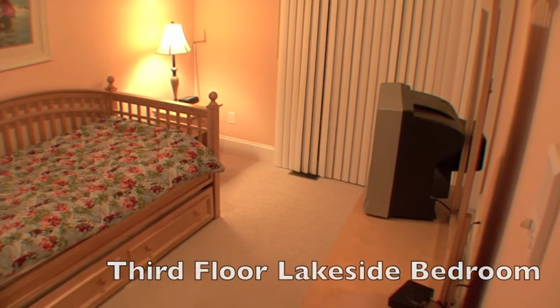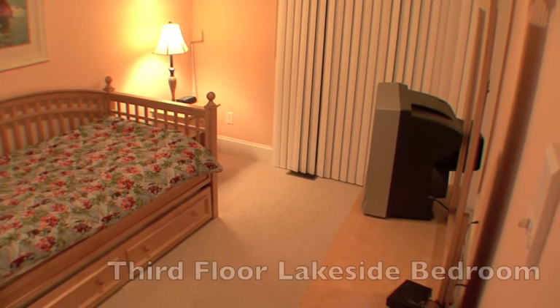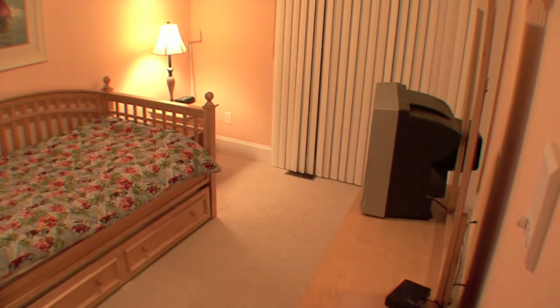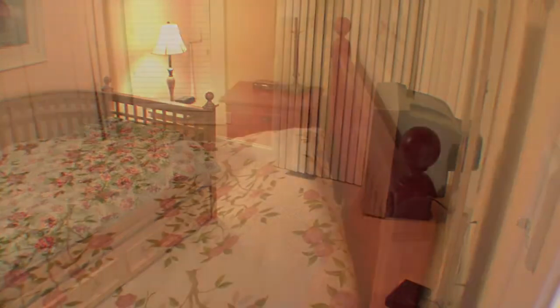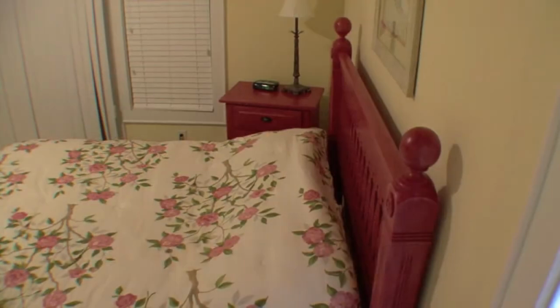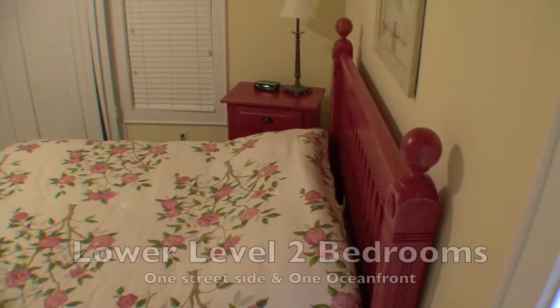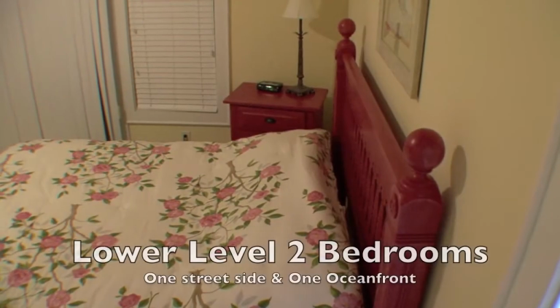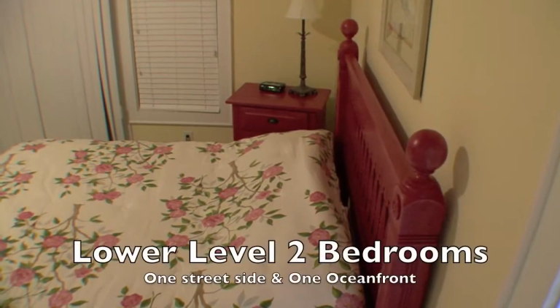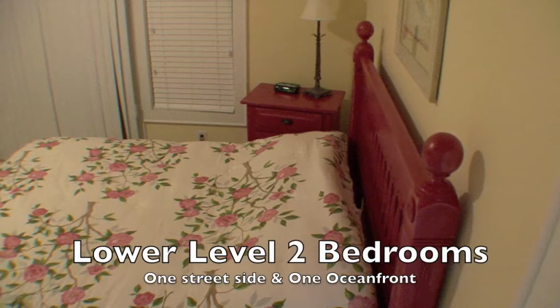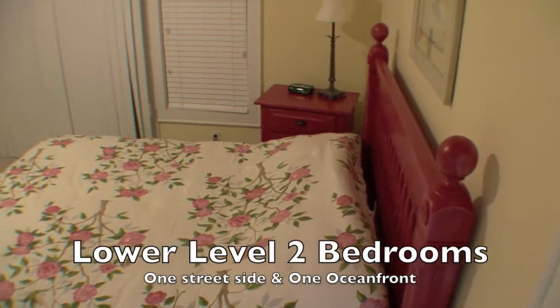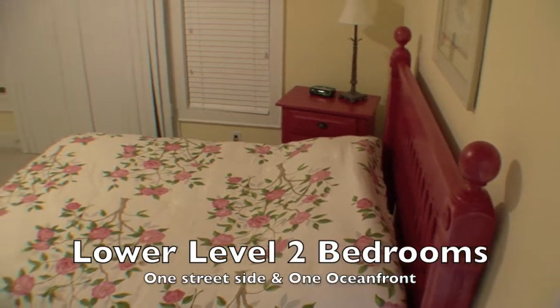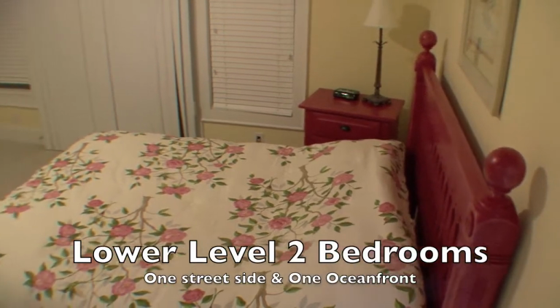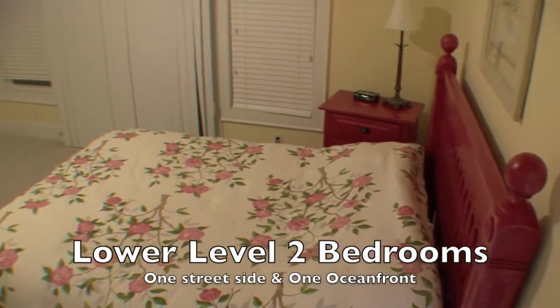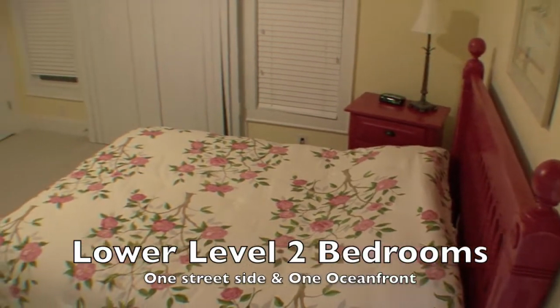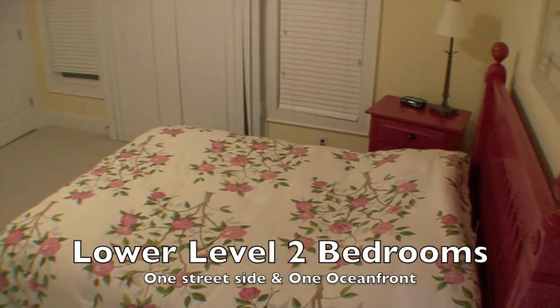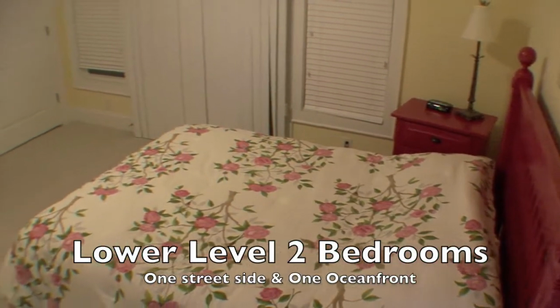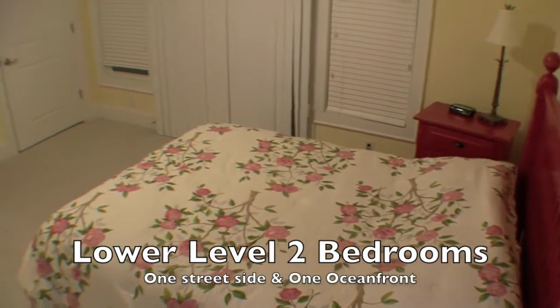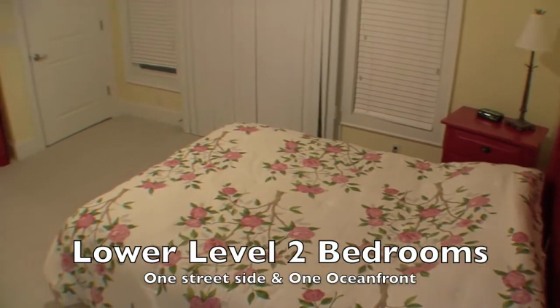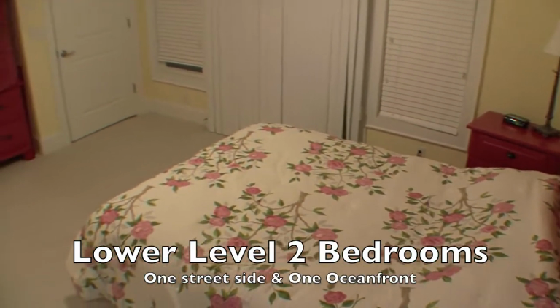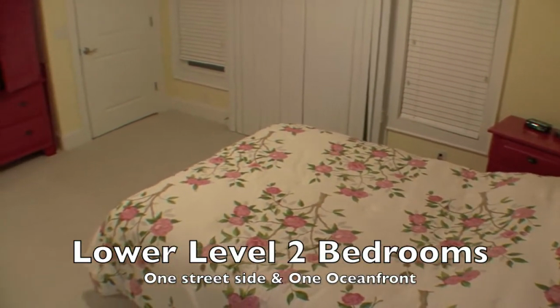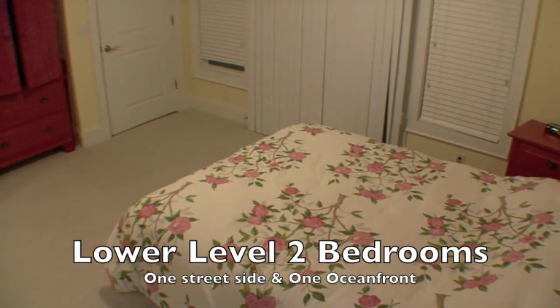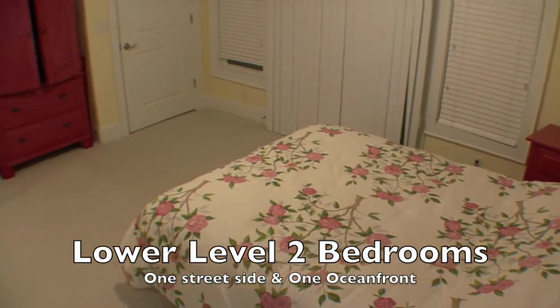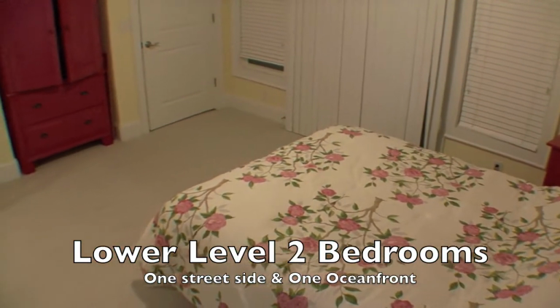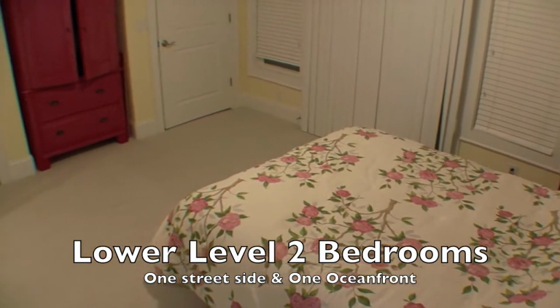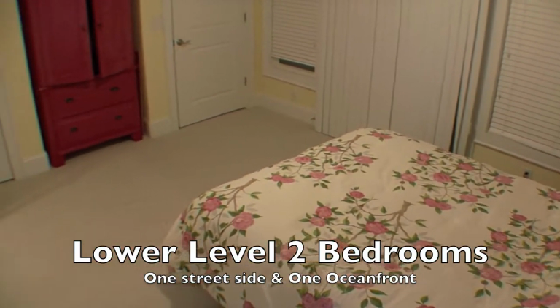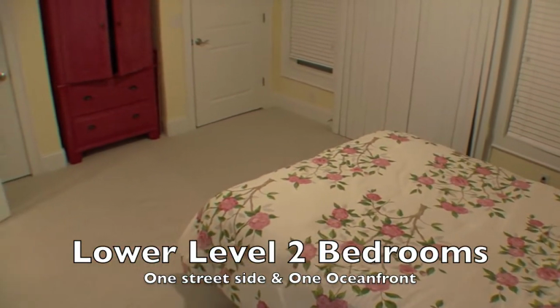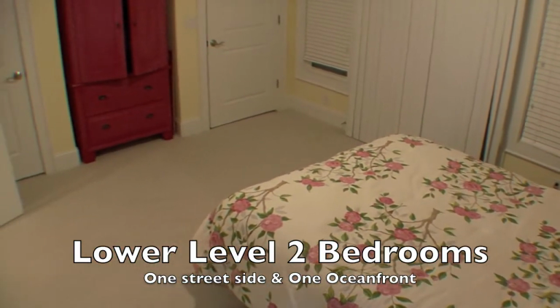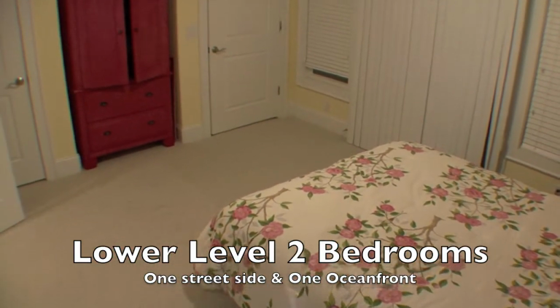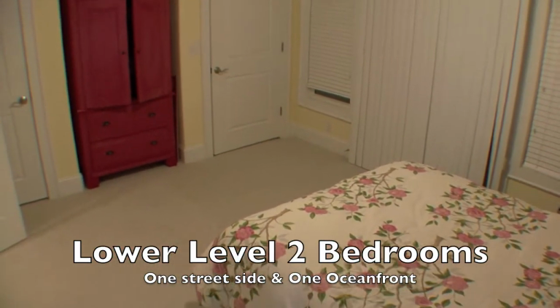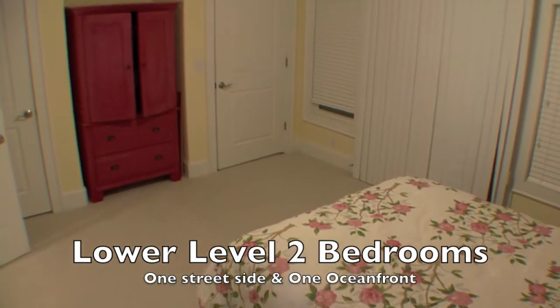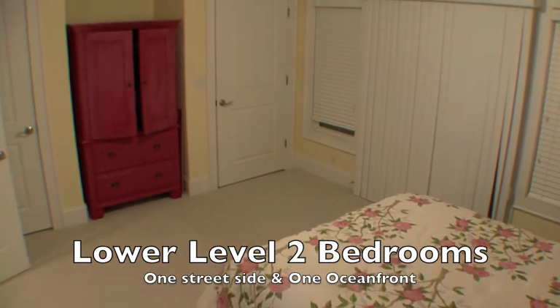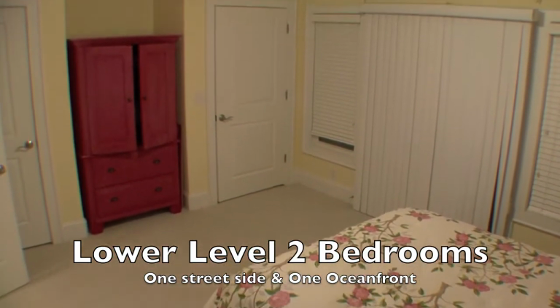The lower level has one oceanfront bedroom with a bath and one street side bedroom and half bath.